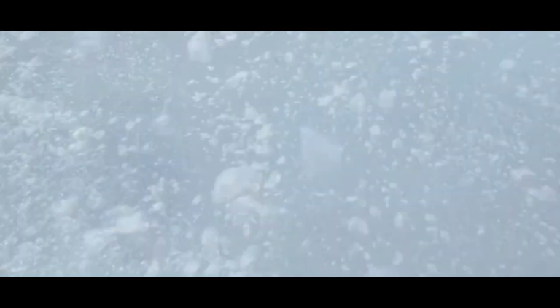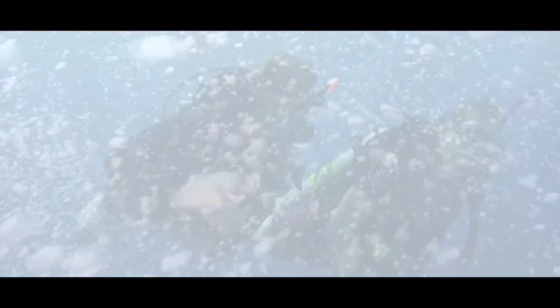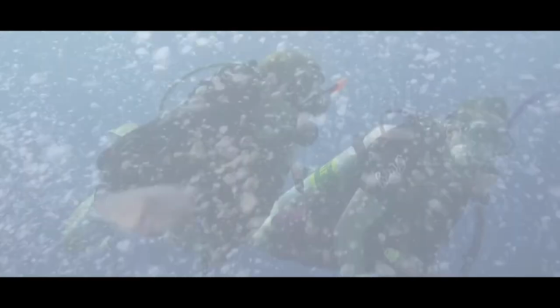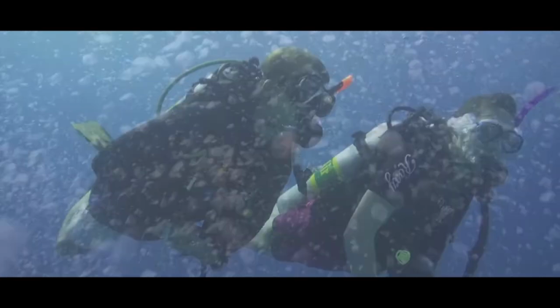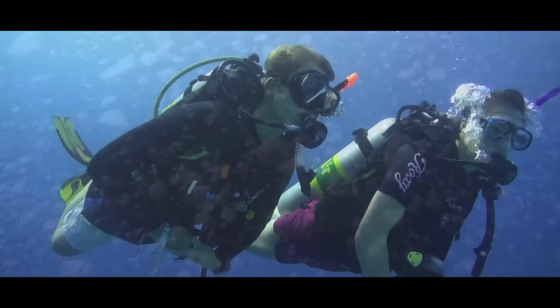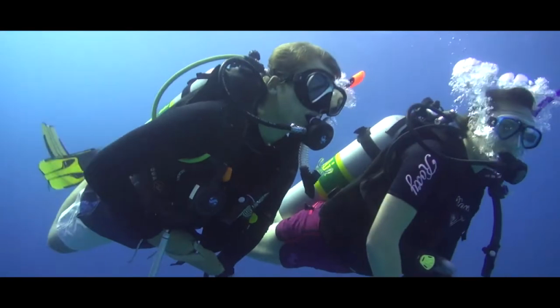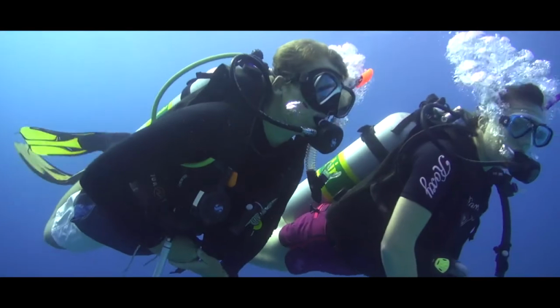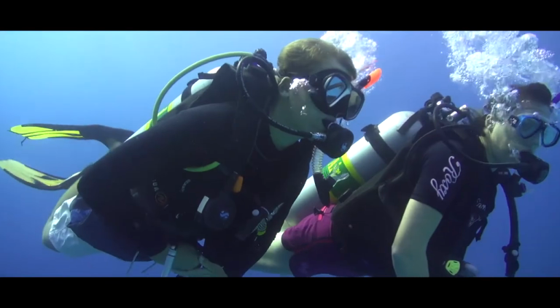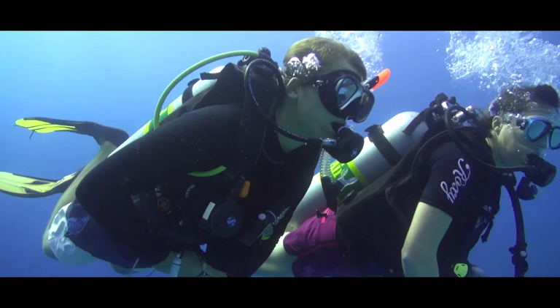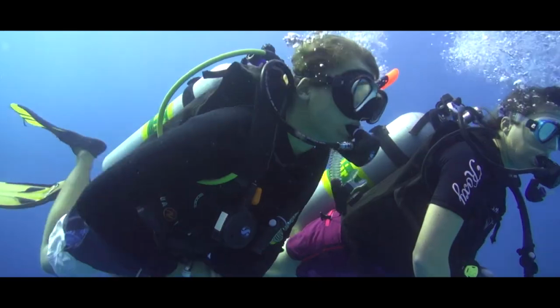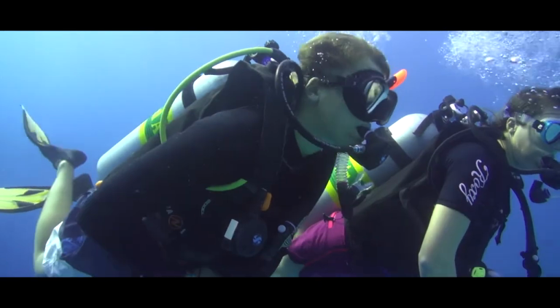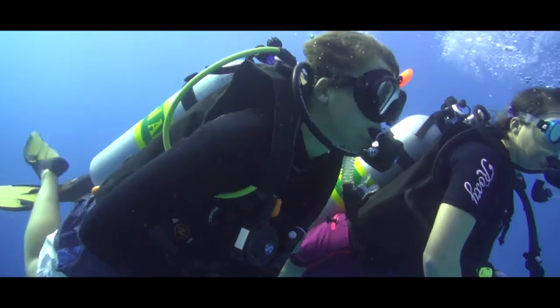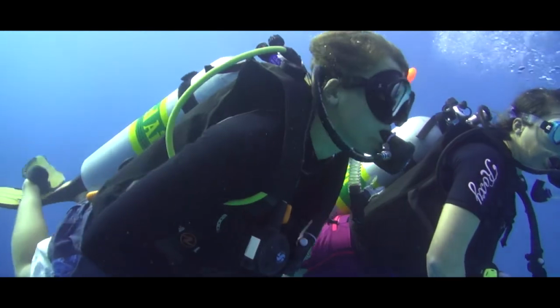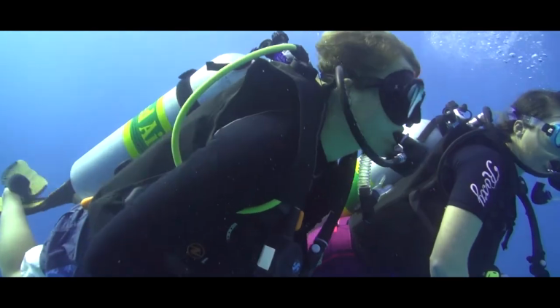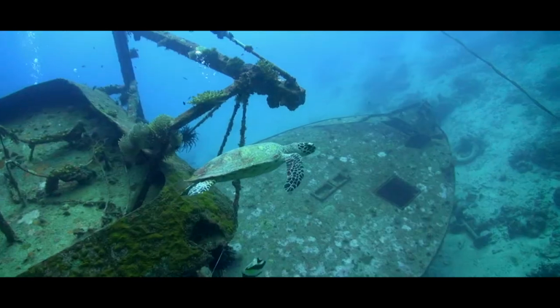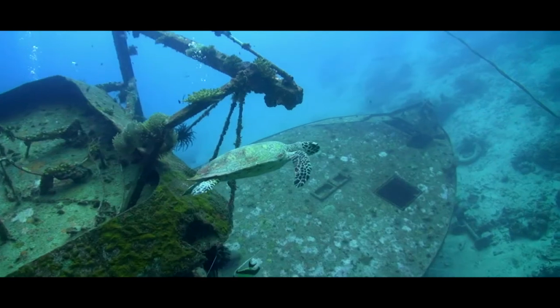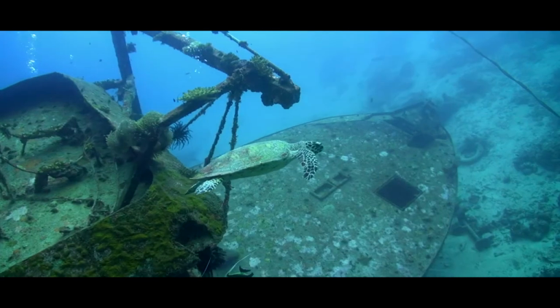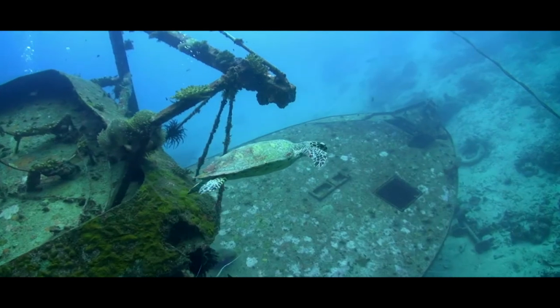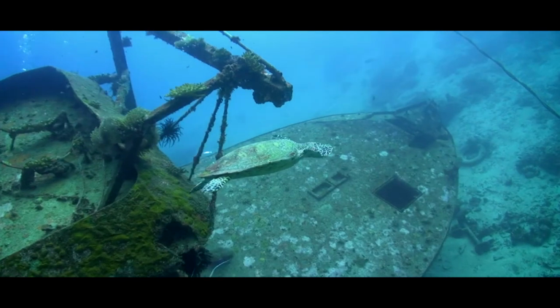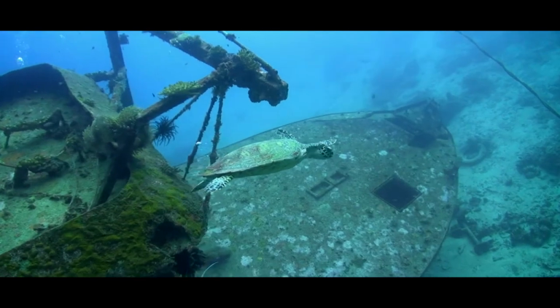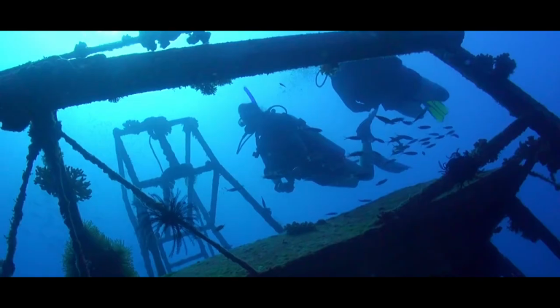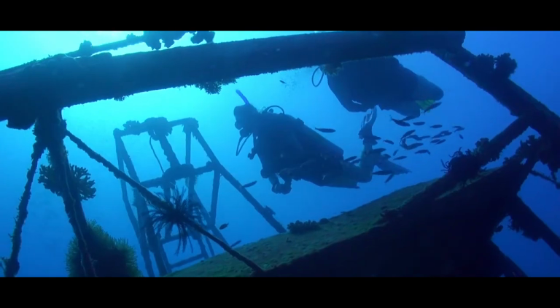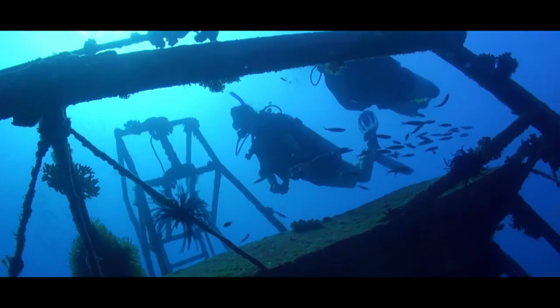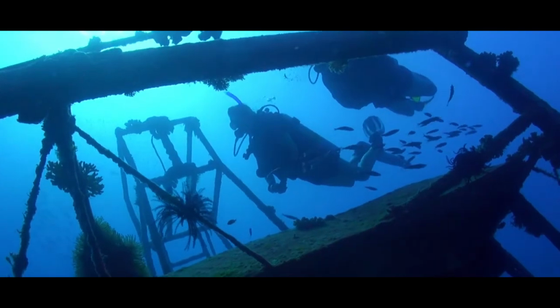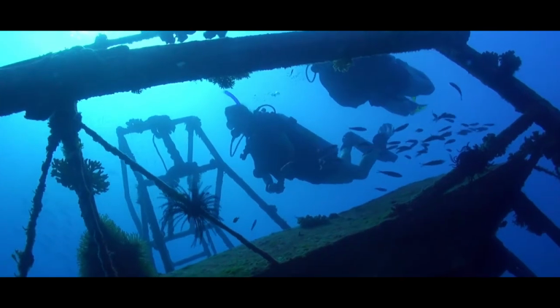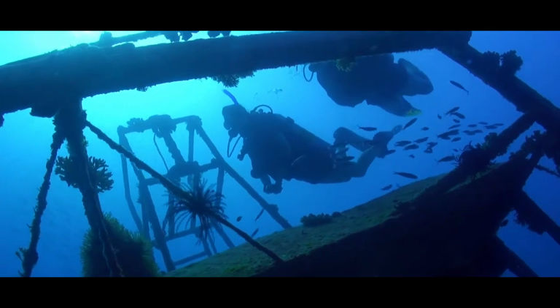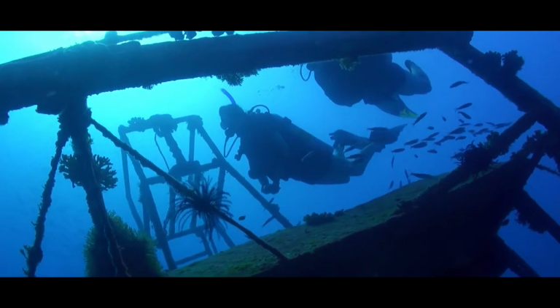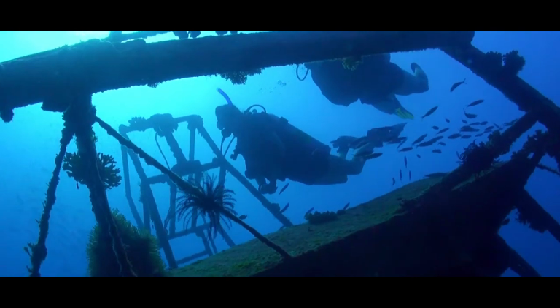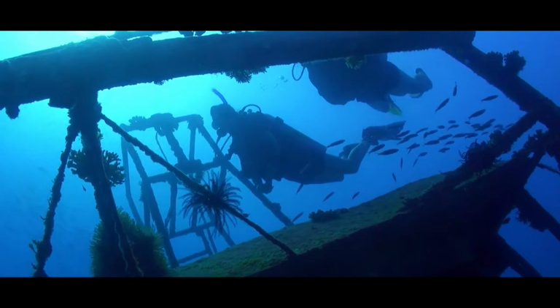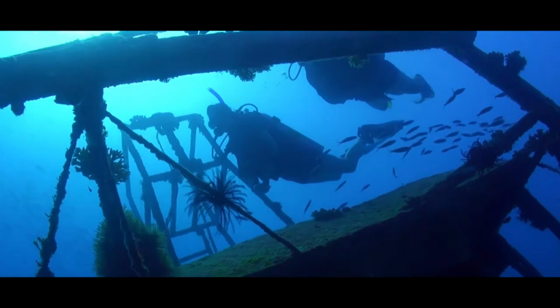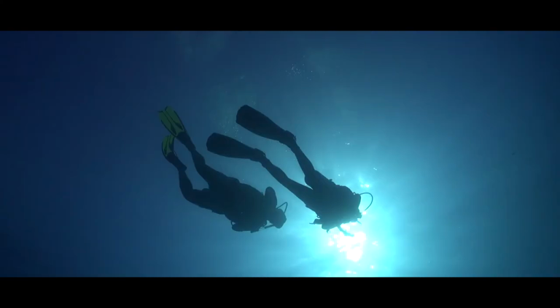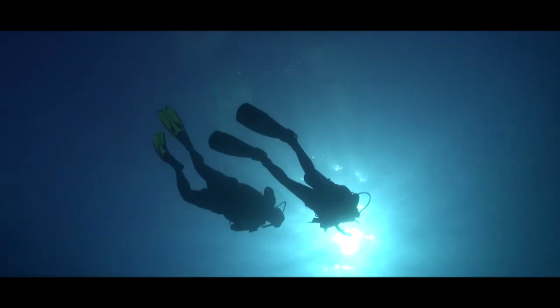The PADI Enriched Air Diver course allows me to stay longer in the place that I enjoy most — underwater.